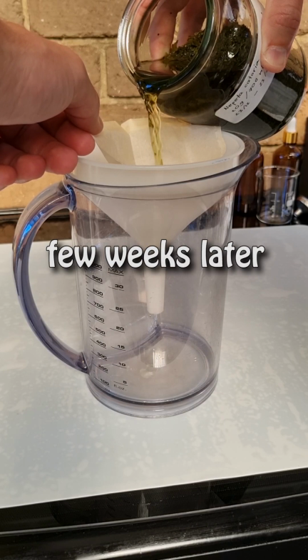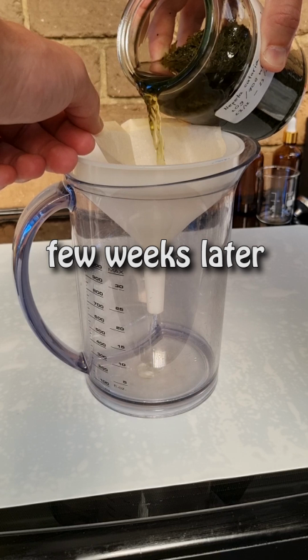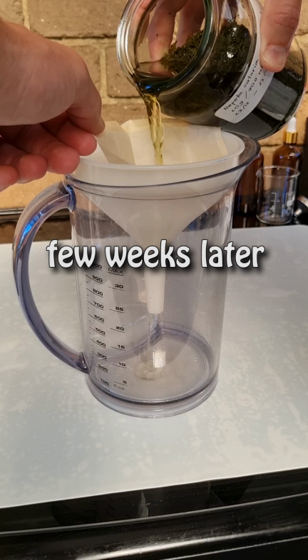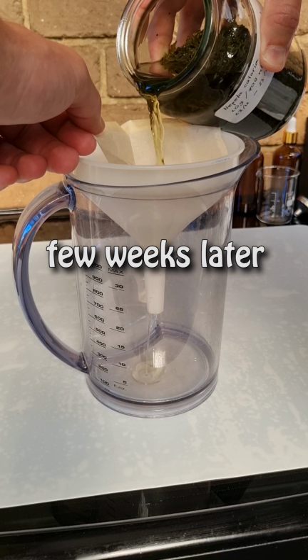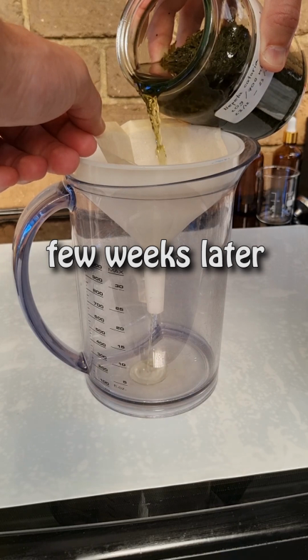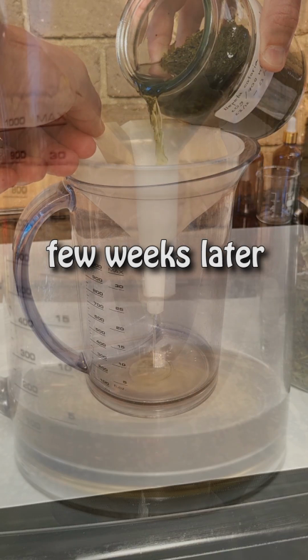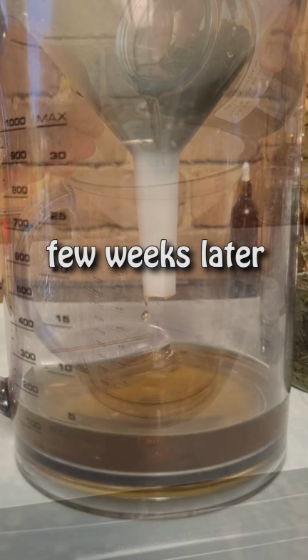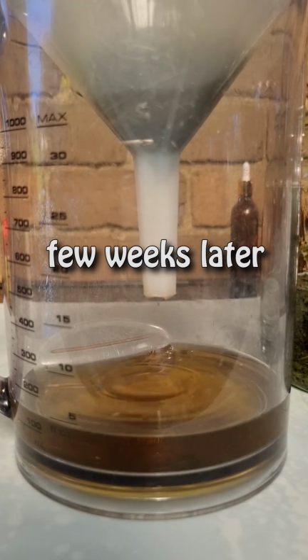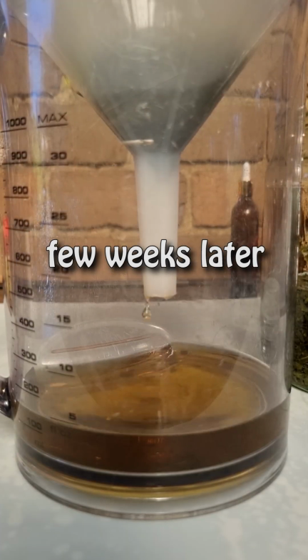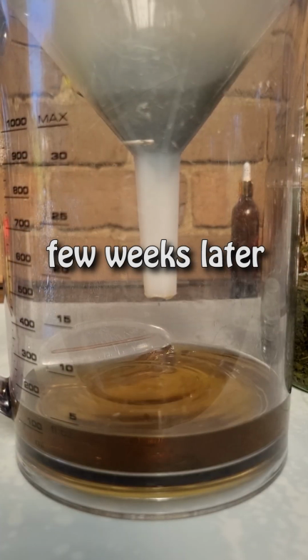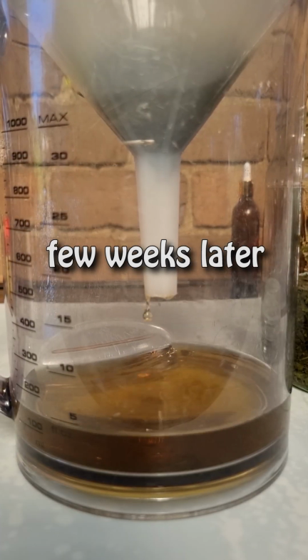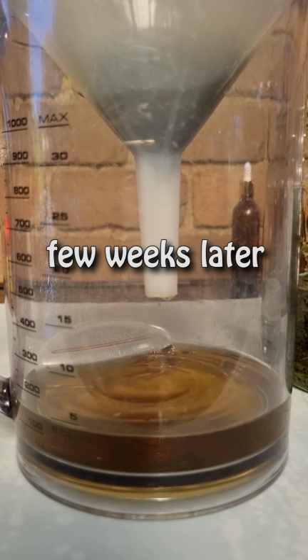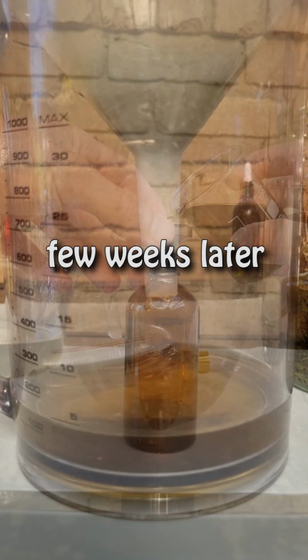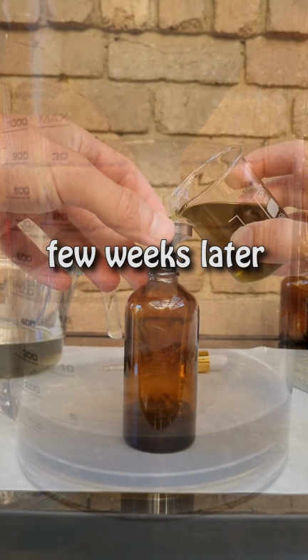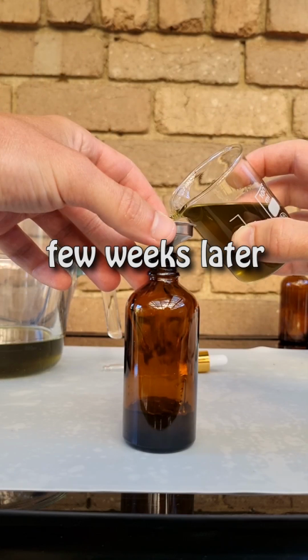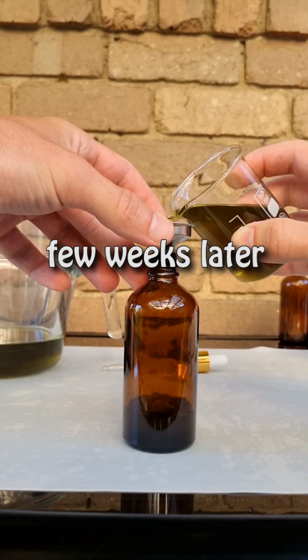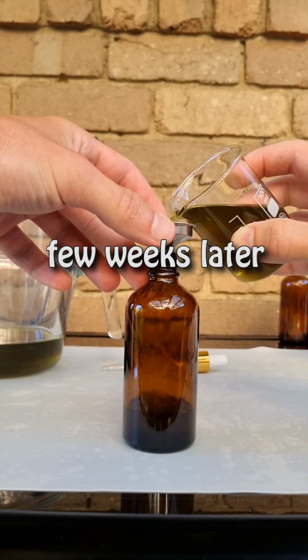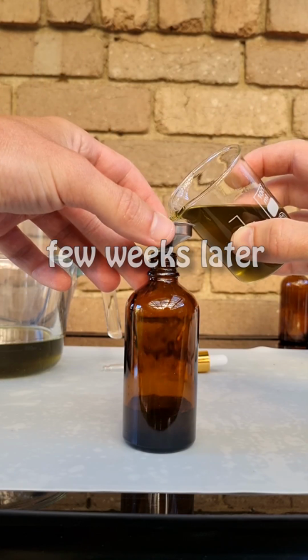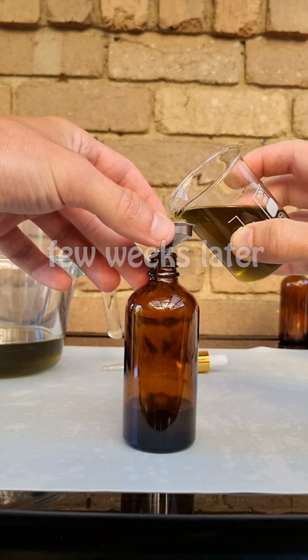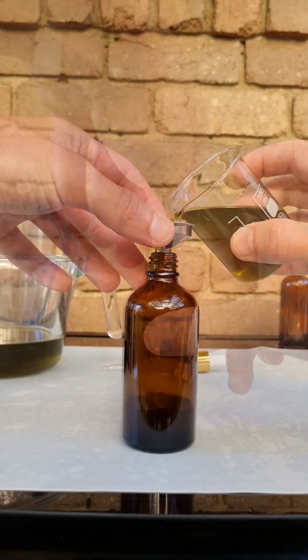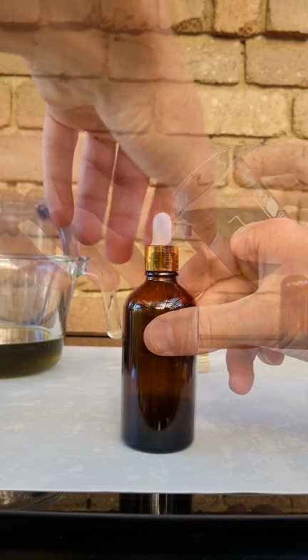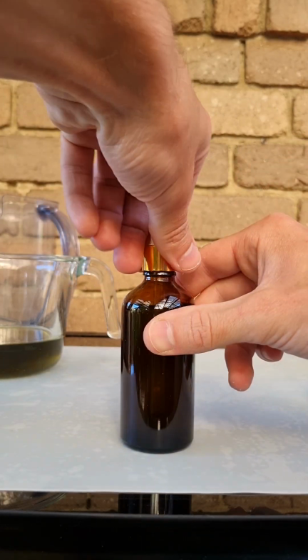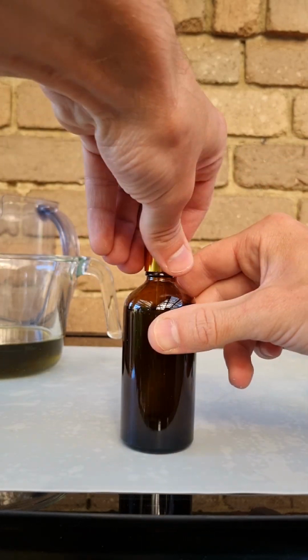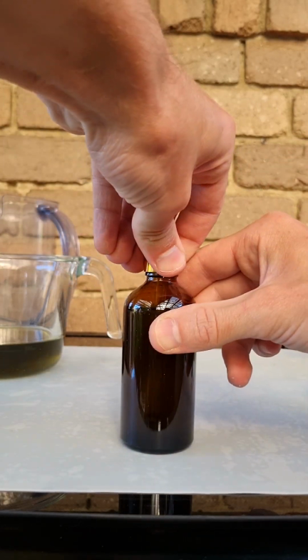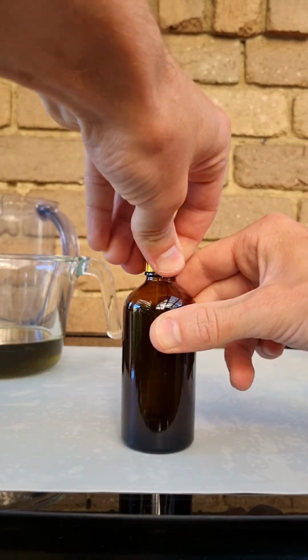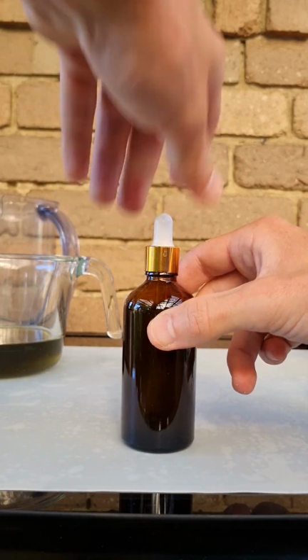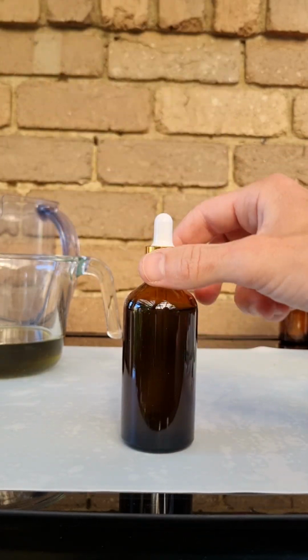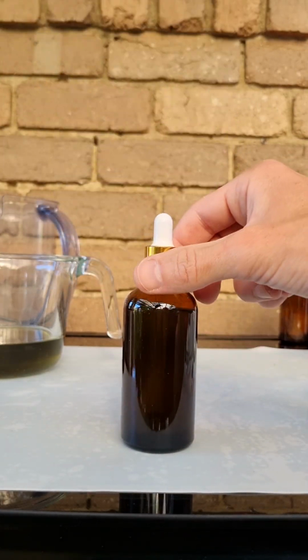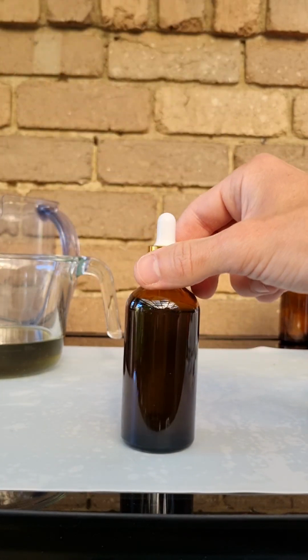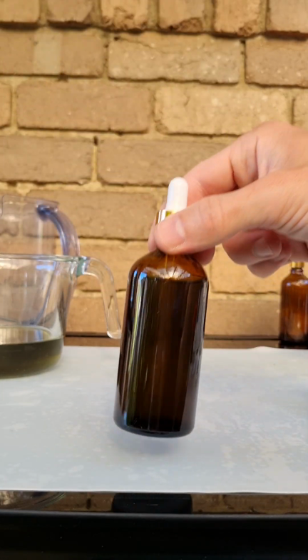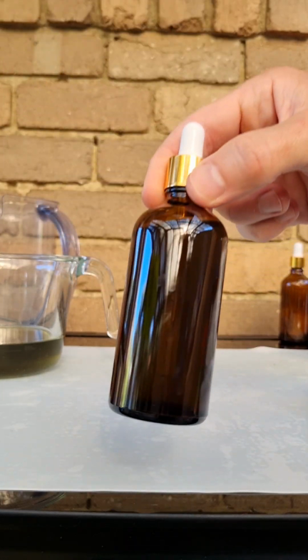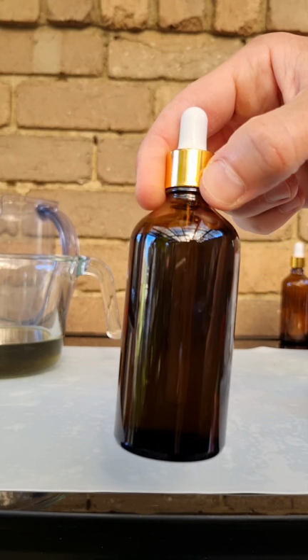After about four weeks, strain the extract twice and transfer it to dark glass bottles for storage. And that's it!